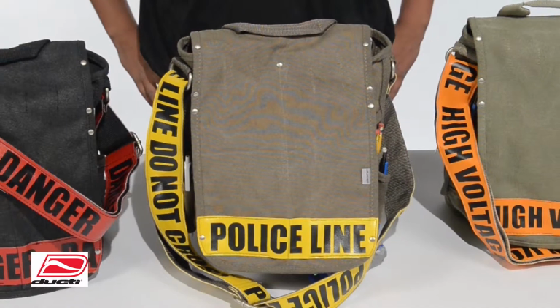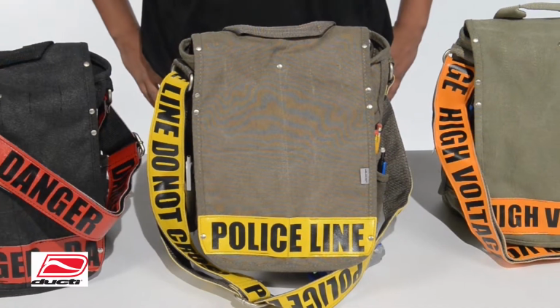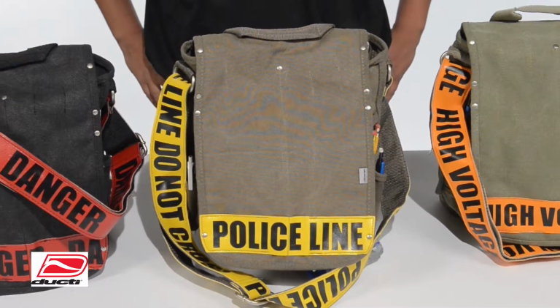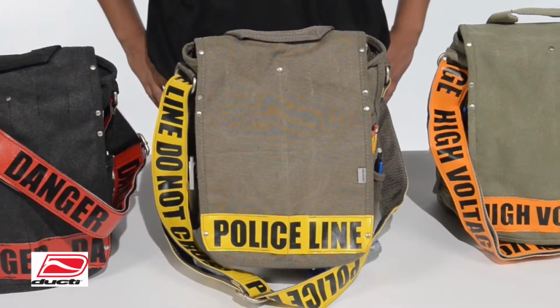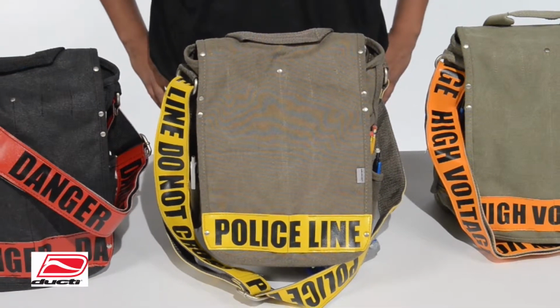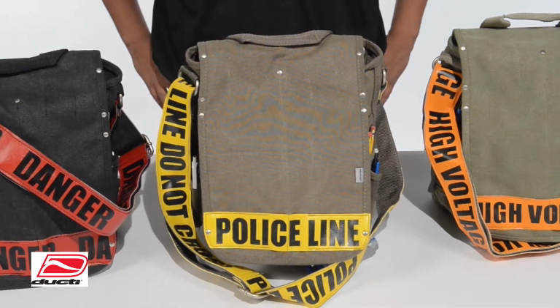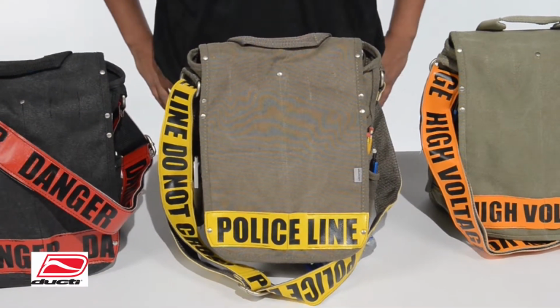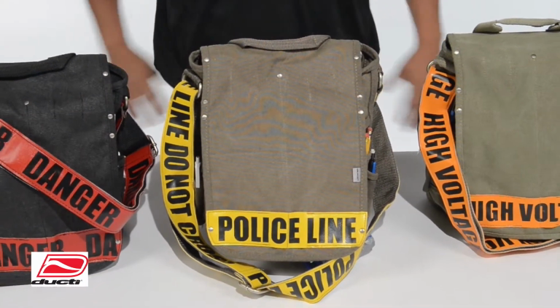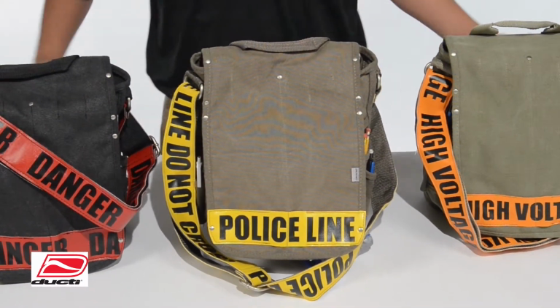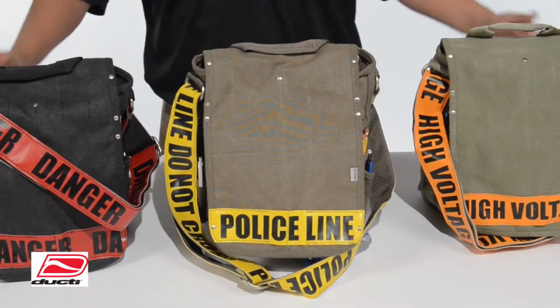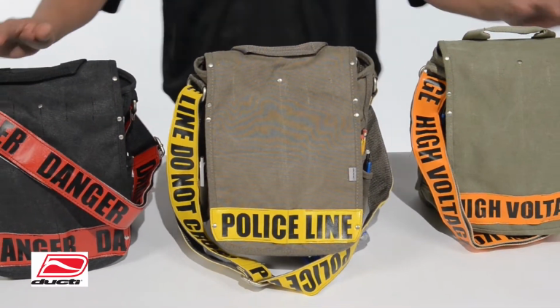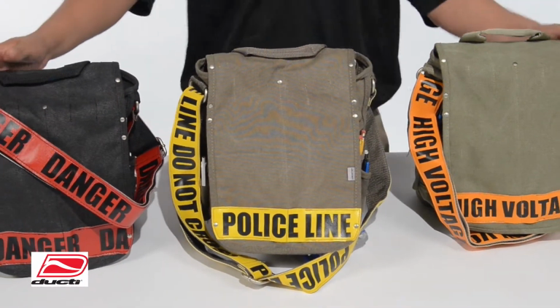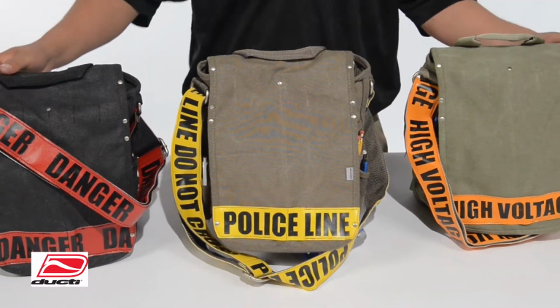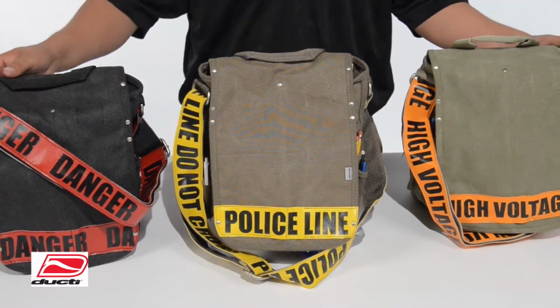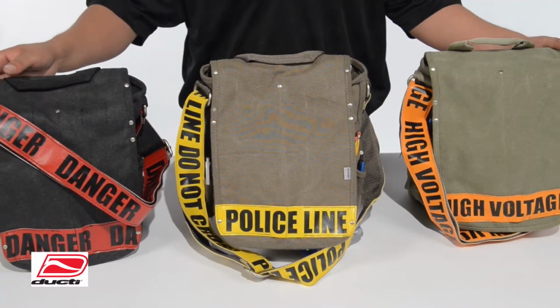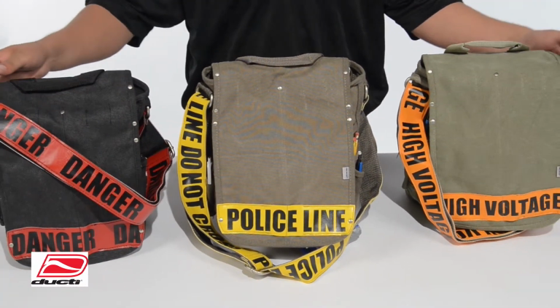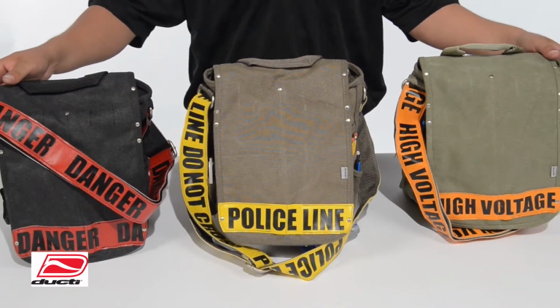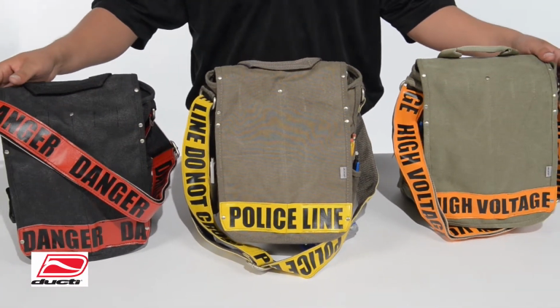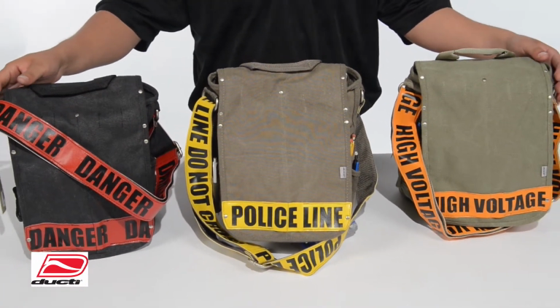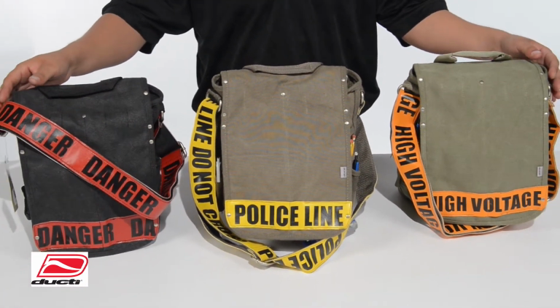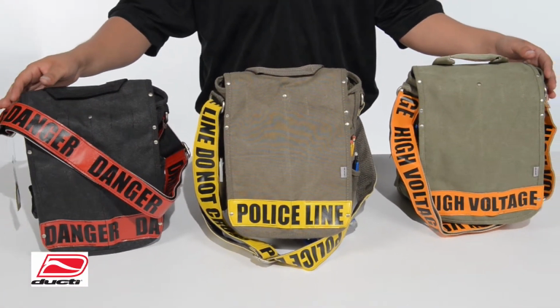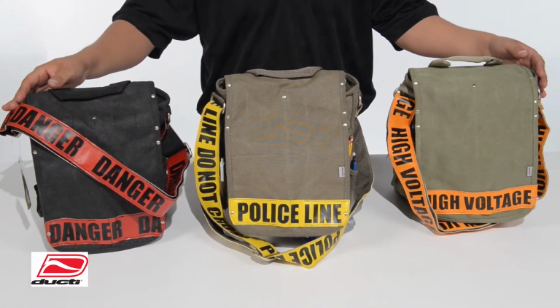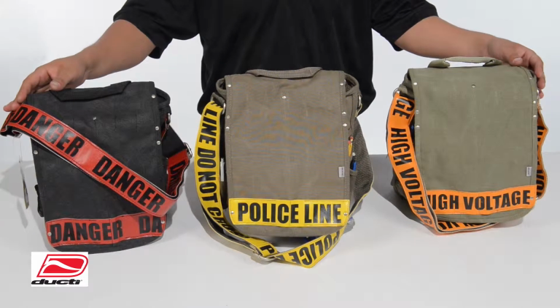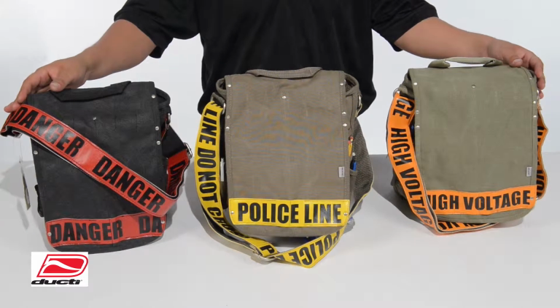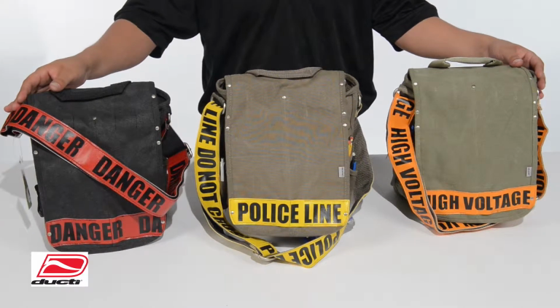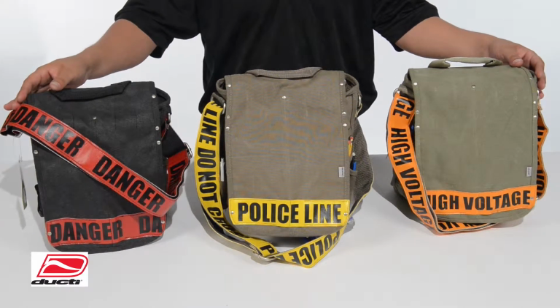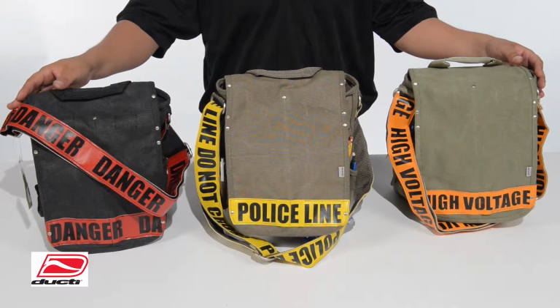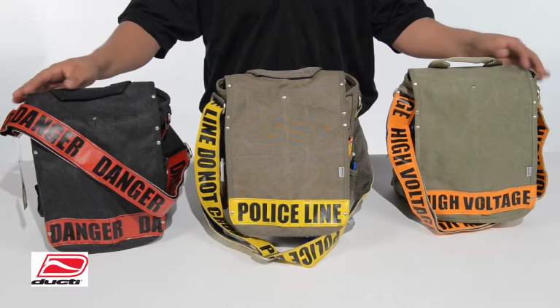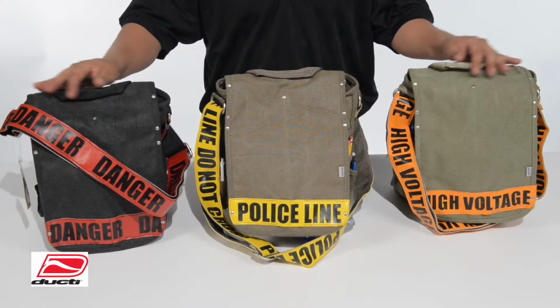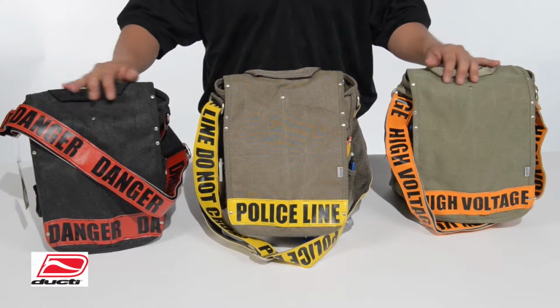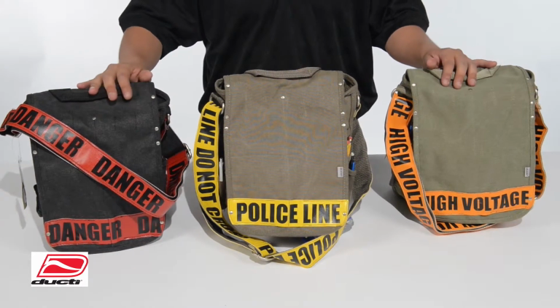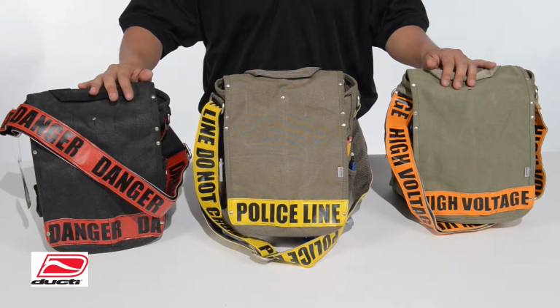Our standard line of utility messenger bags are all lightweight, fashionable, and functional, coming in three different unique designs, colors, and messenger straps.